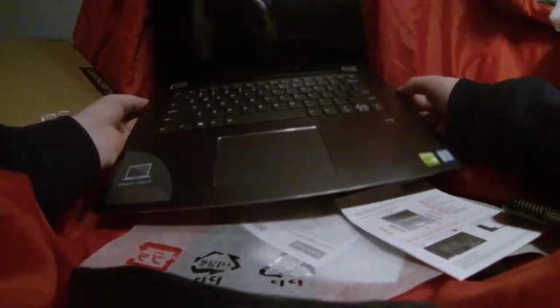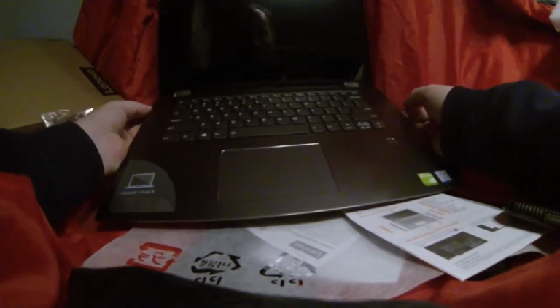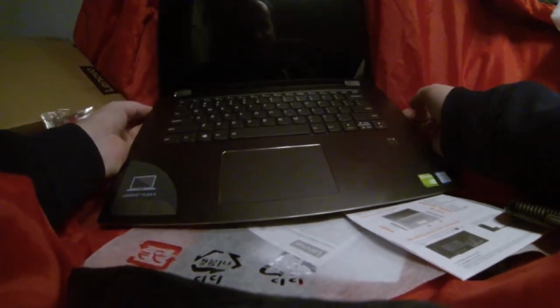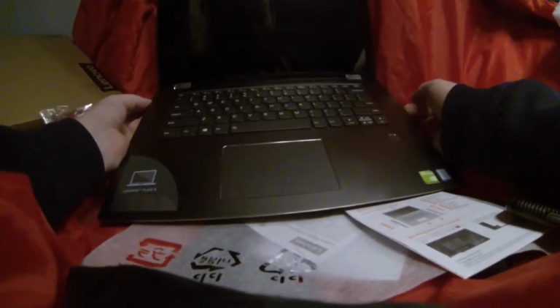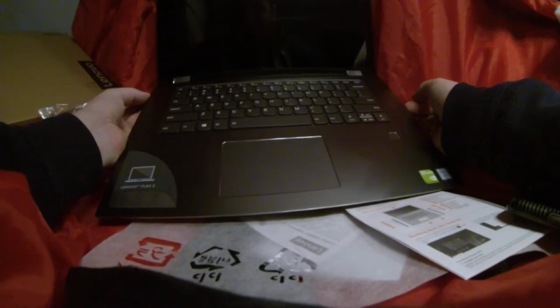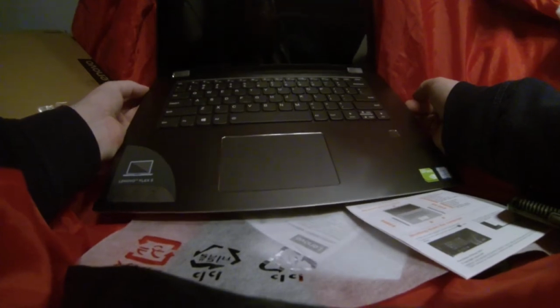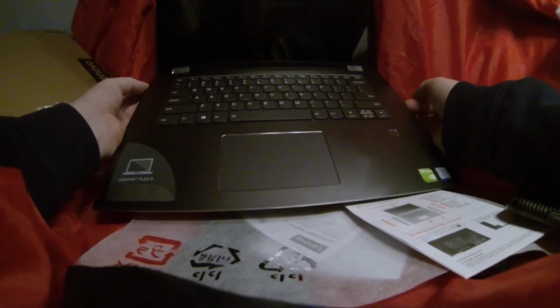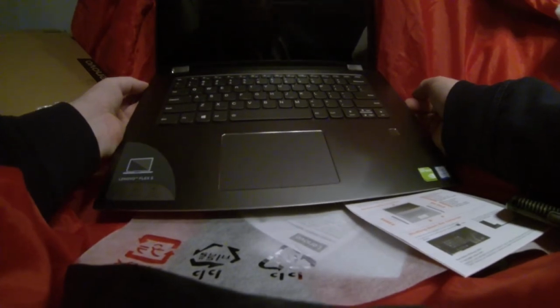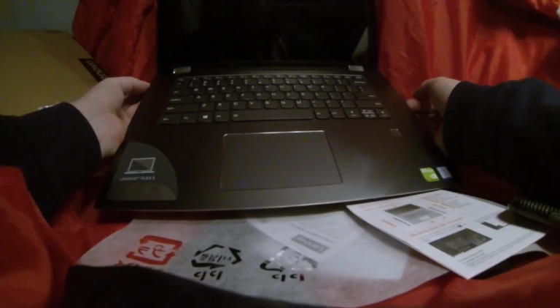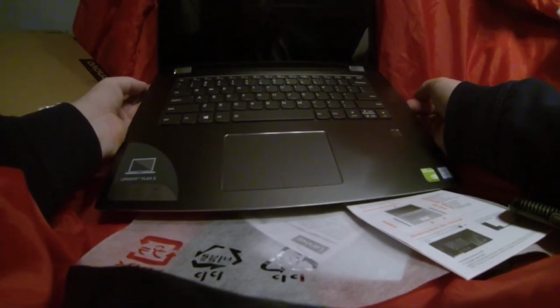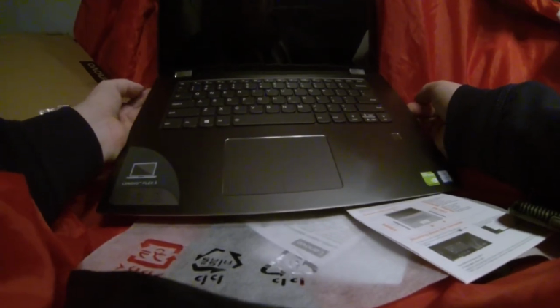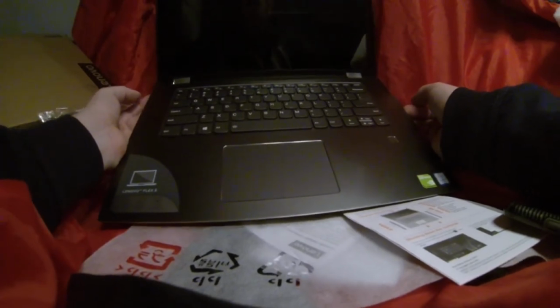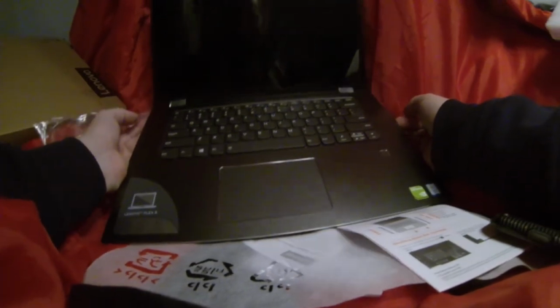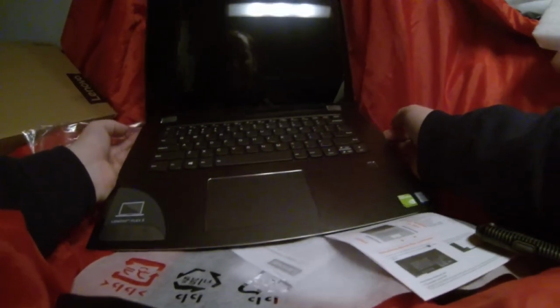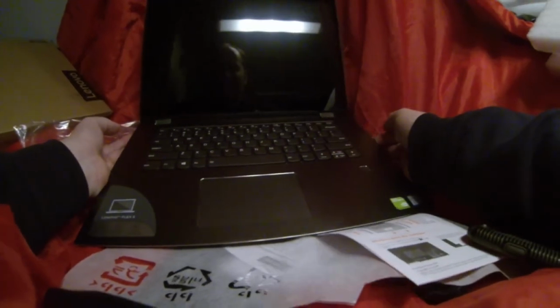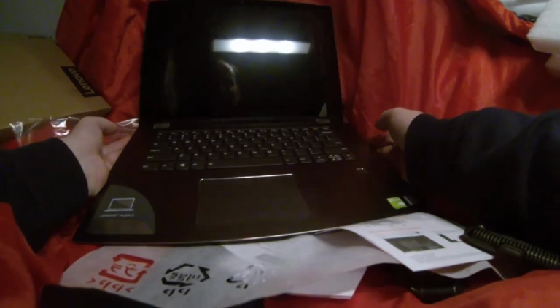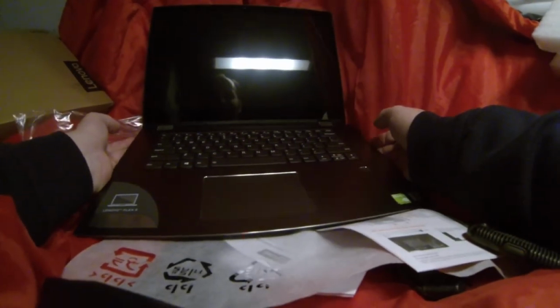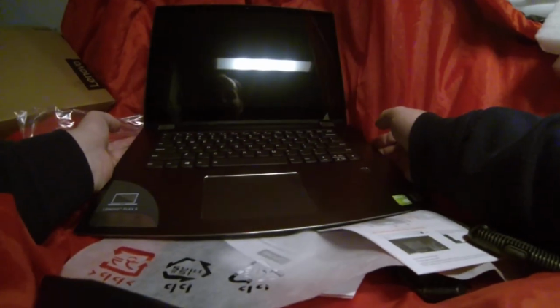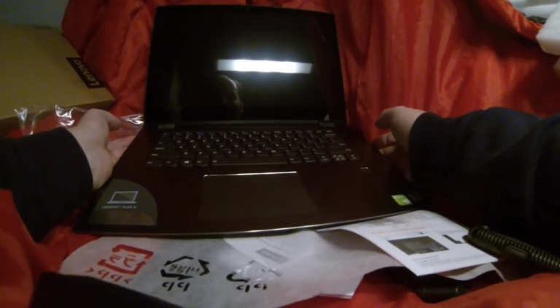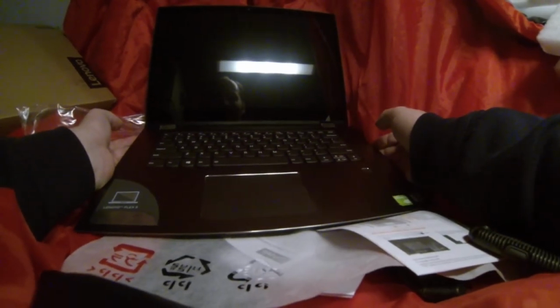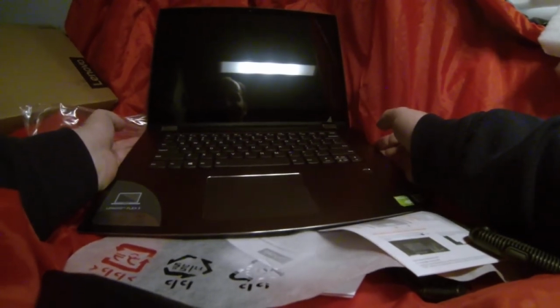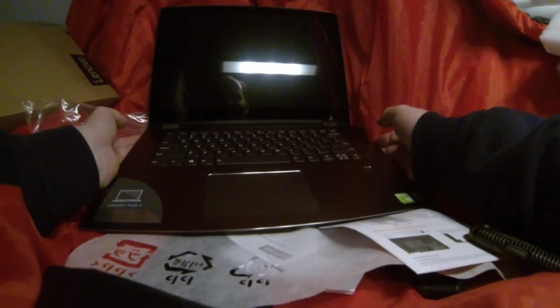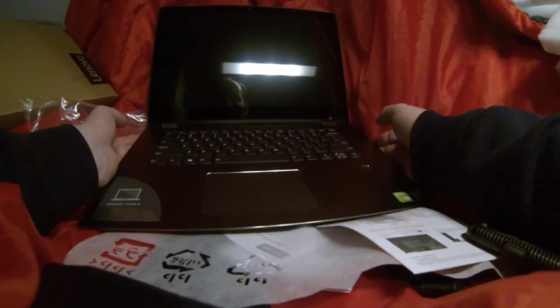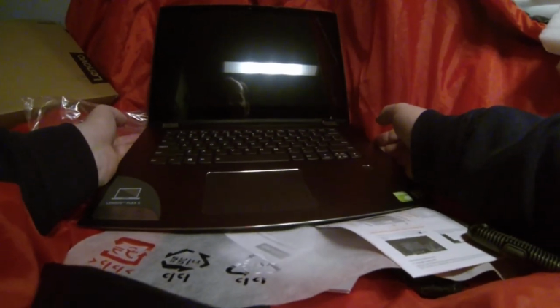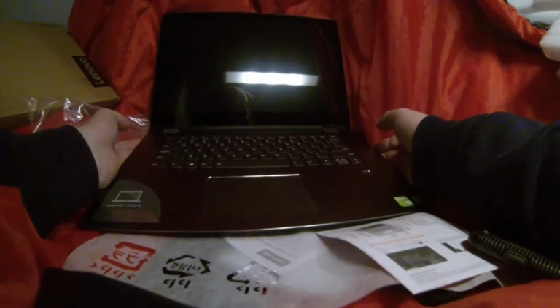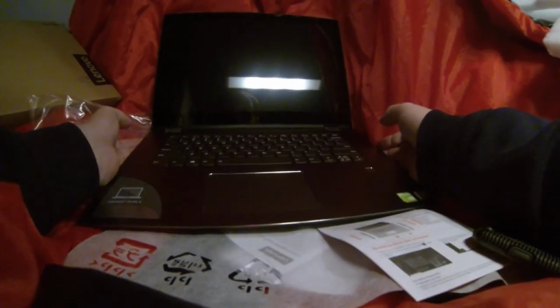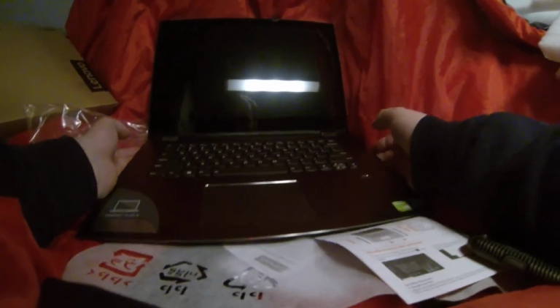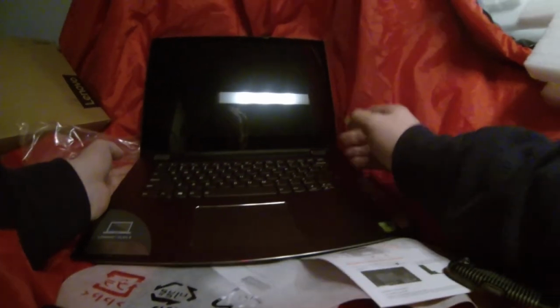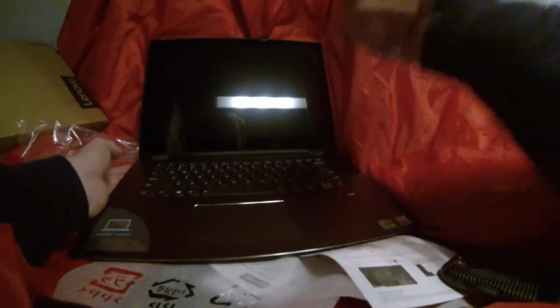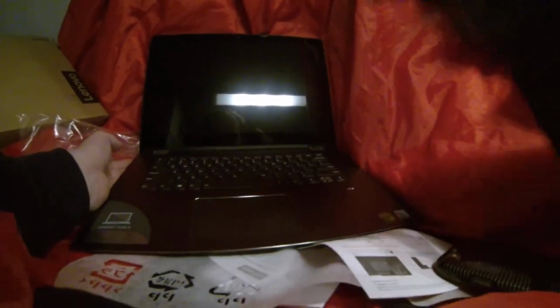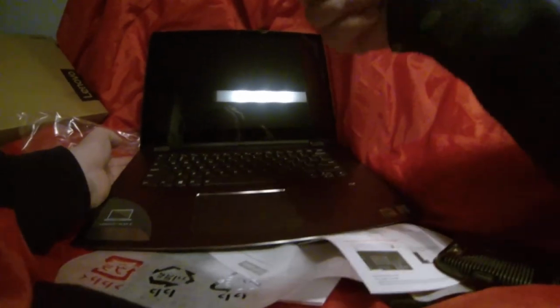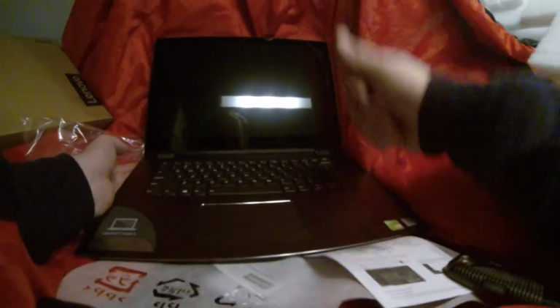All right, I'll get off the computer now and I'll get back to working.